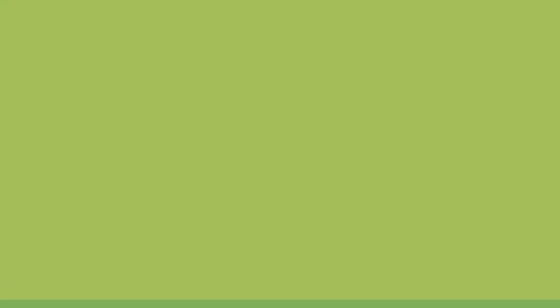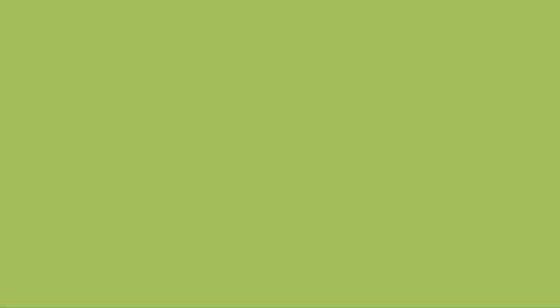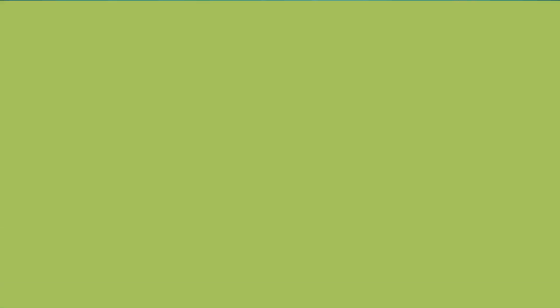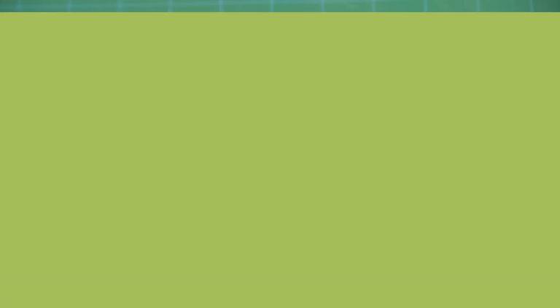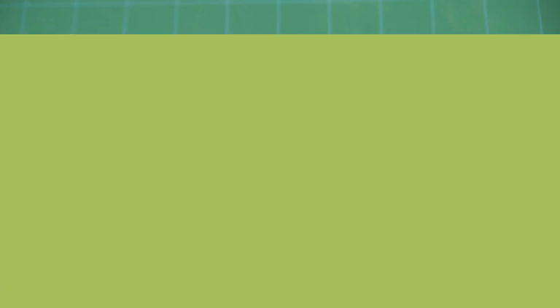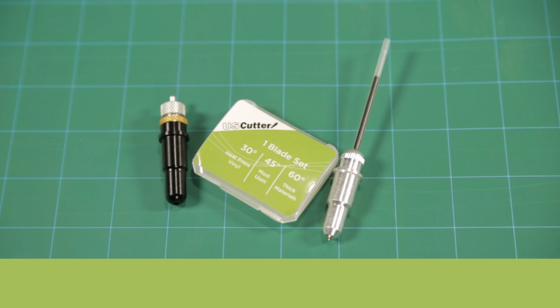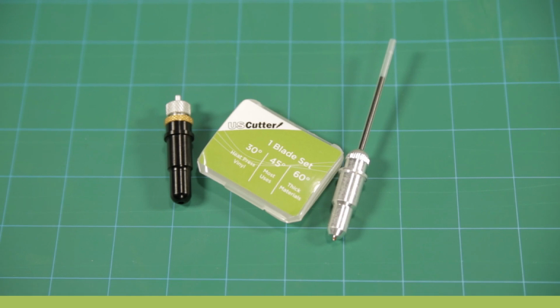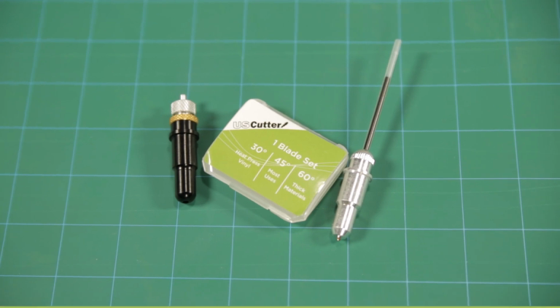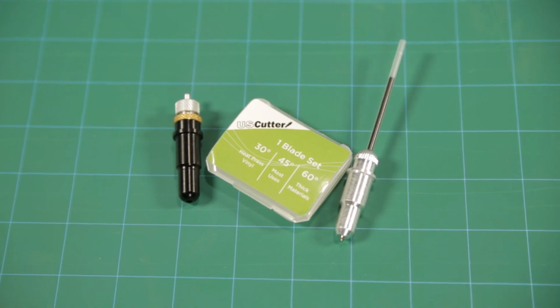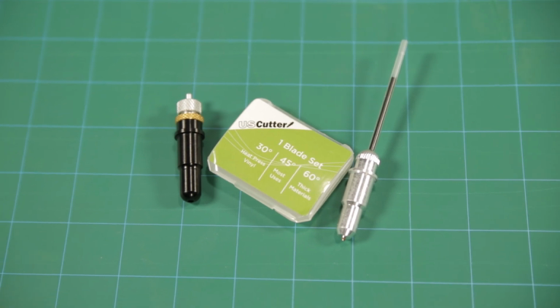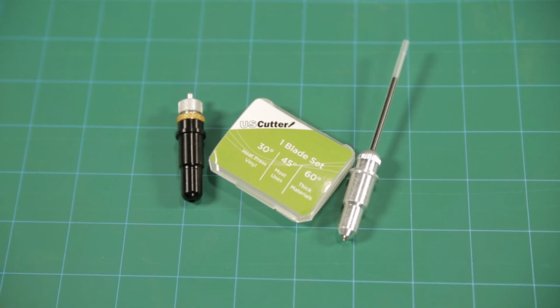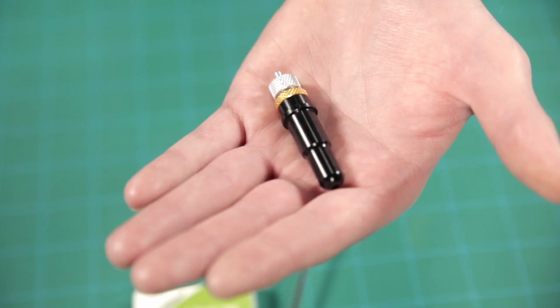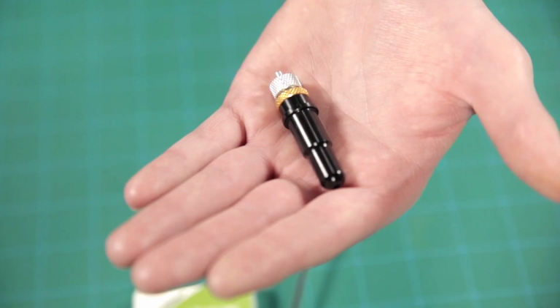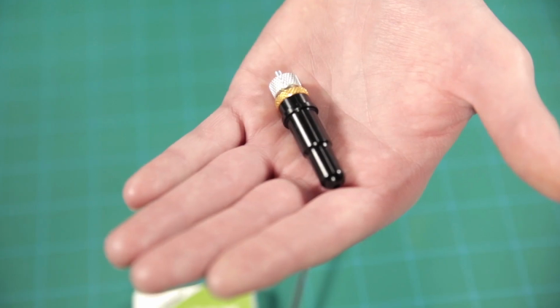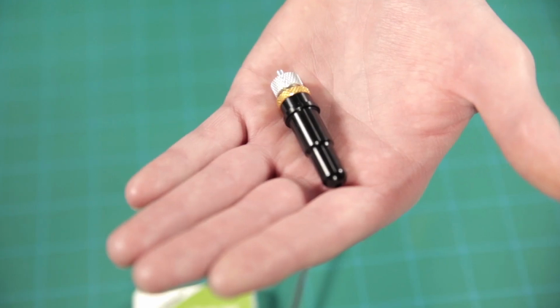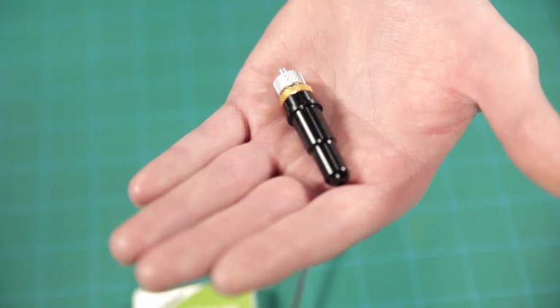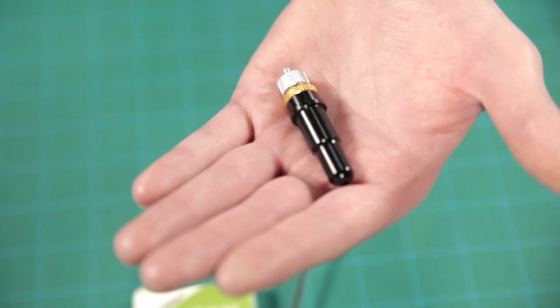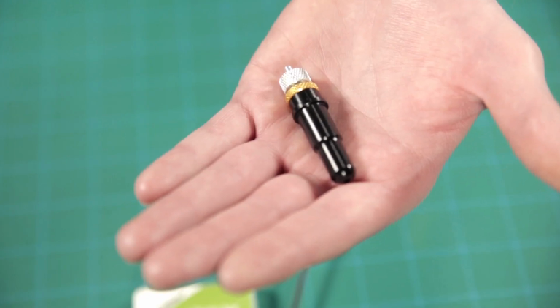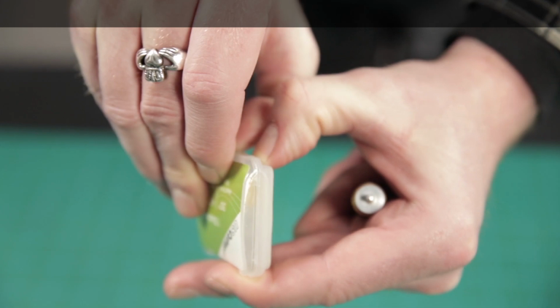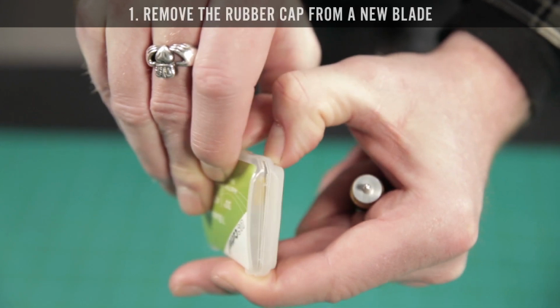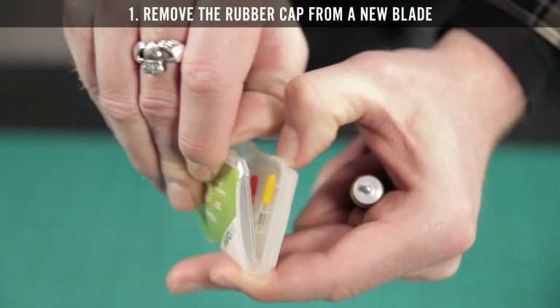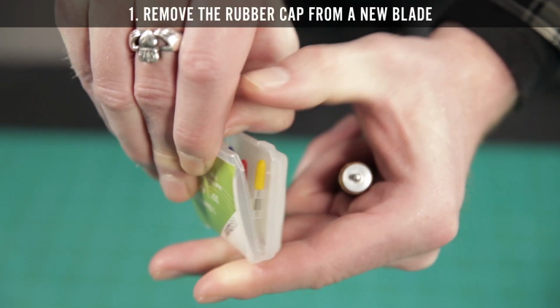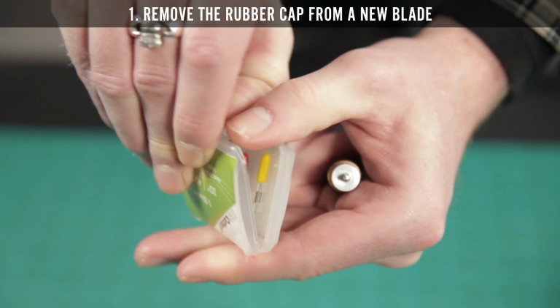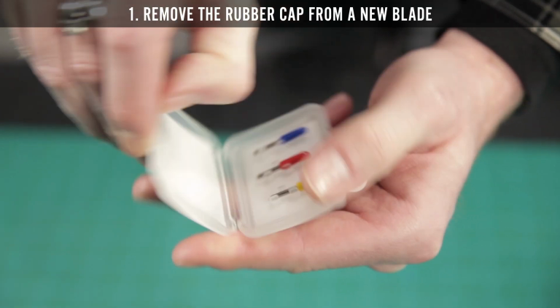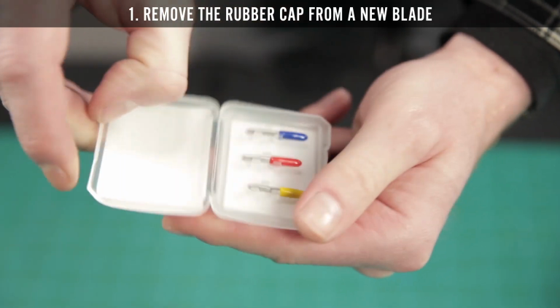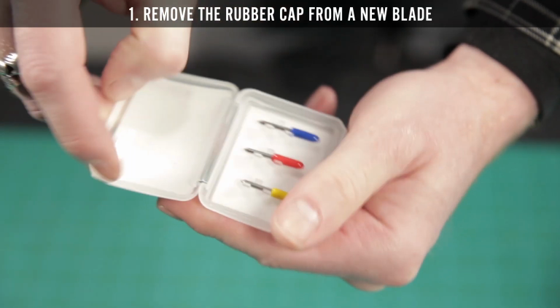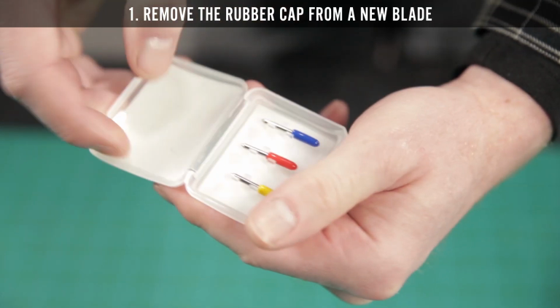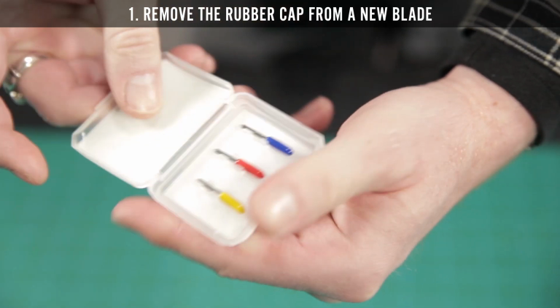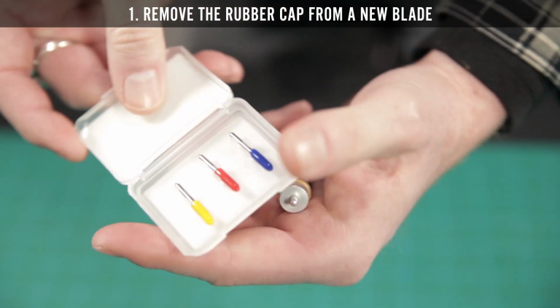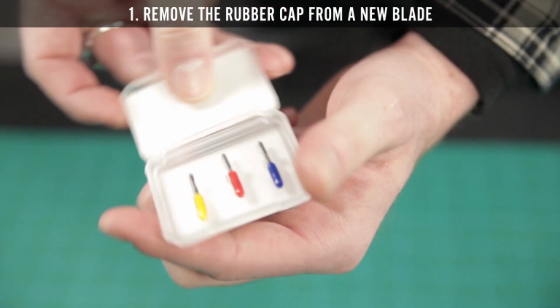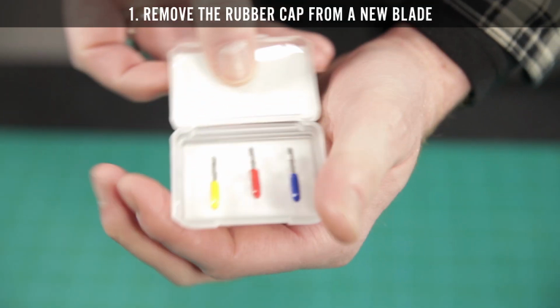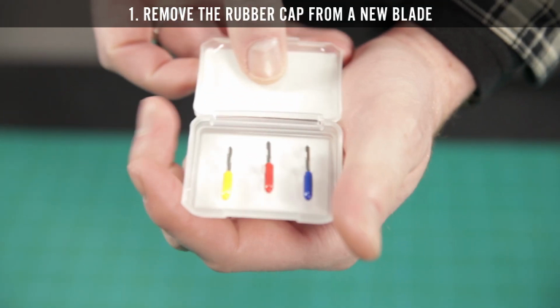How to set up your blade. Step 1: Remove the rubber cap from a new blade.